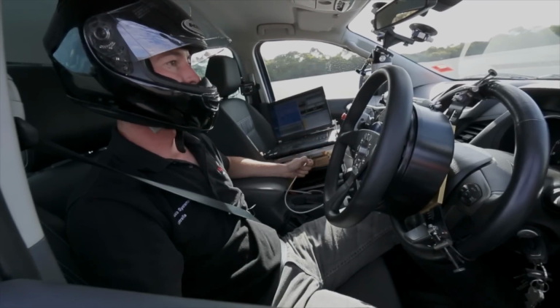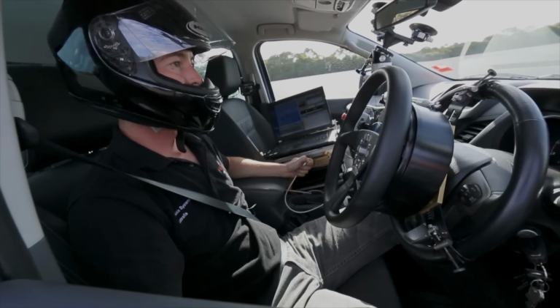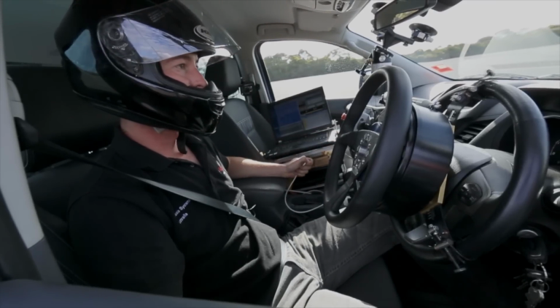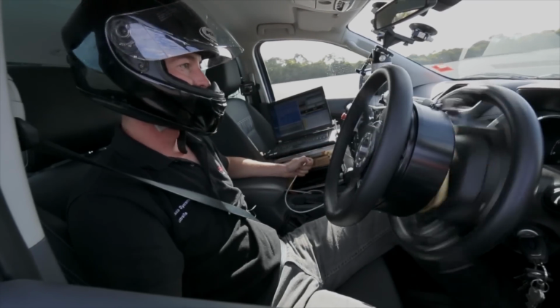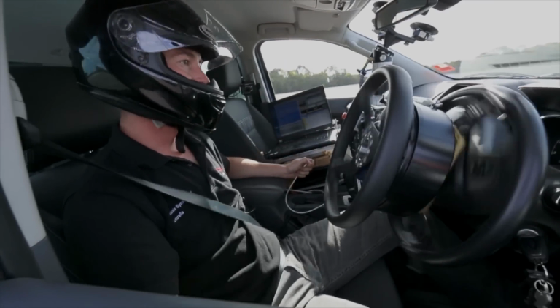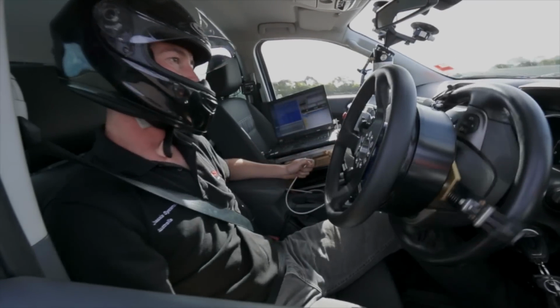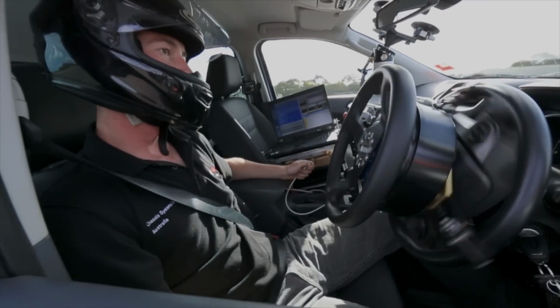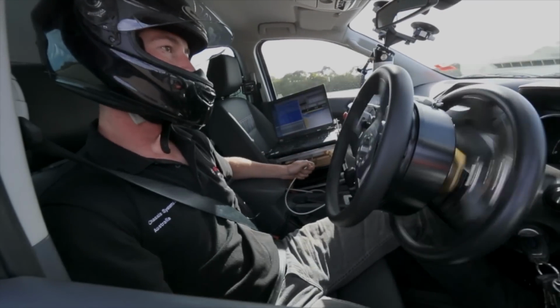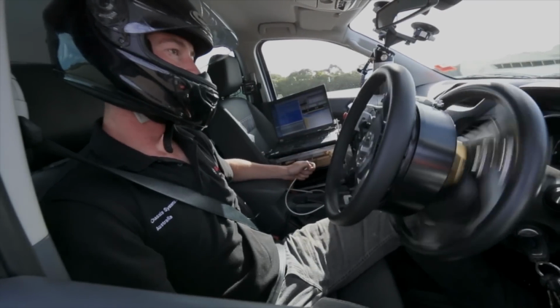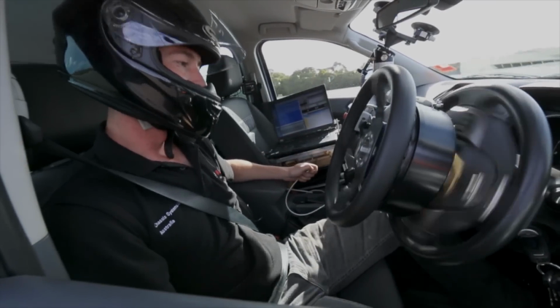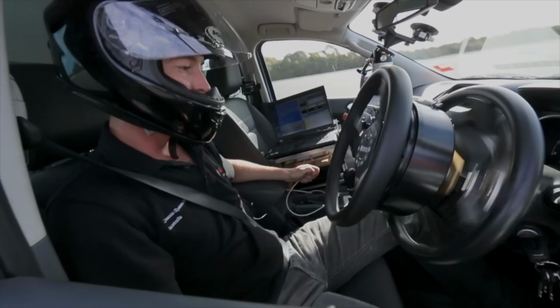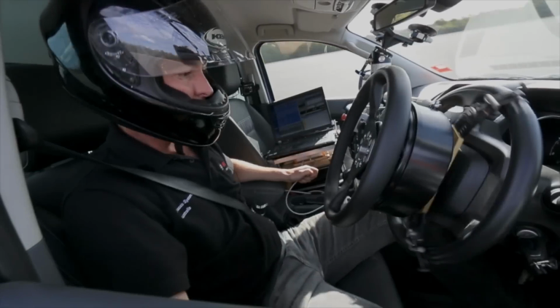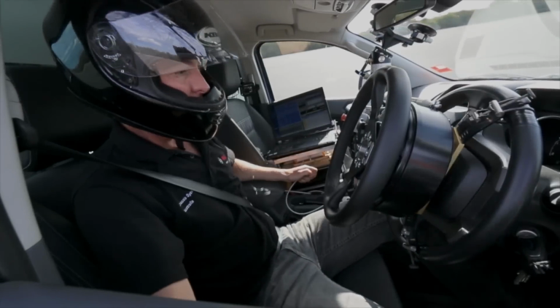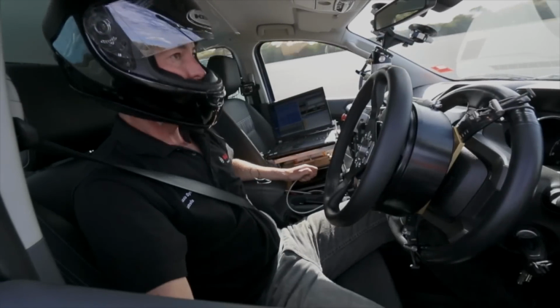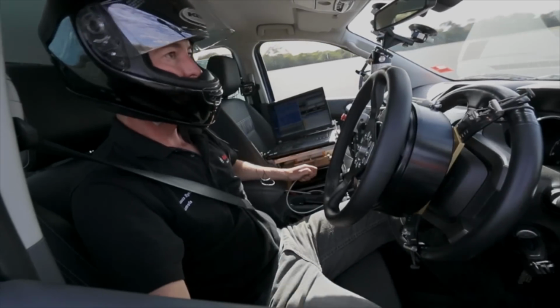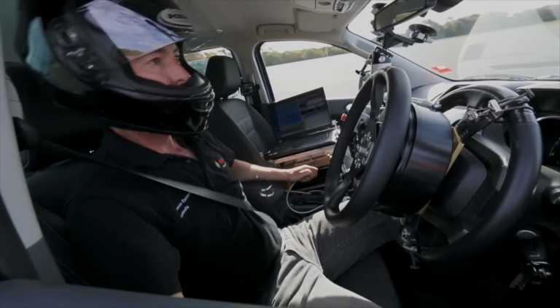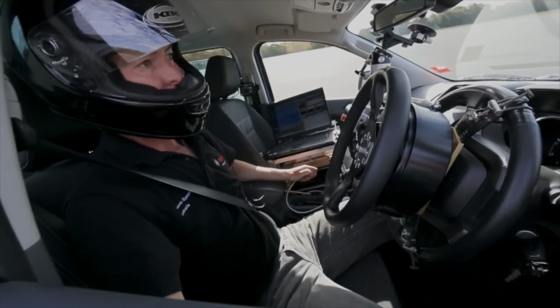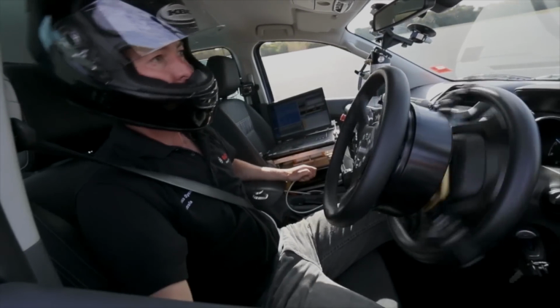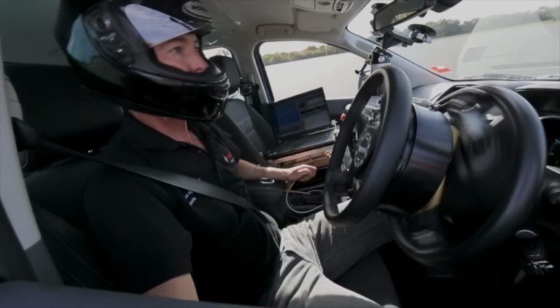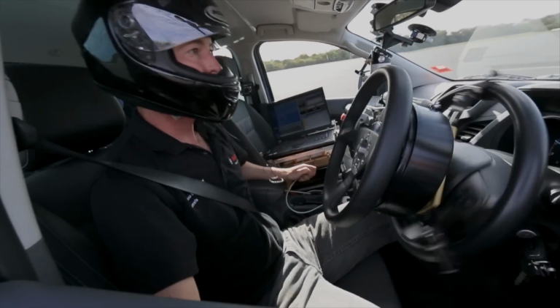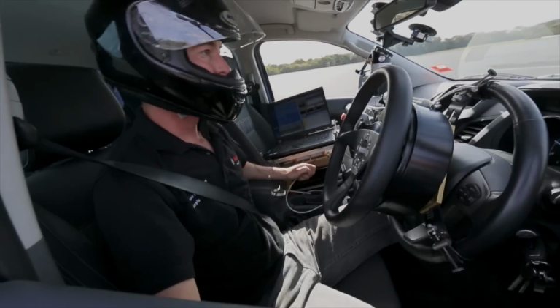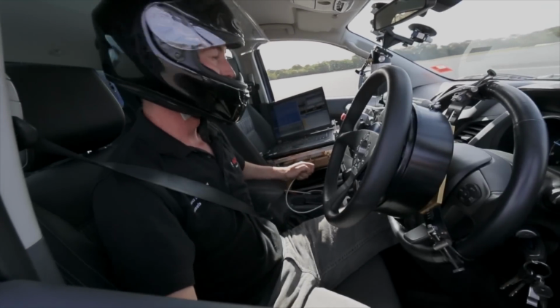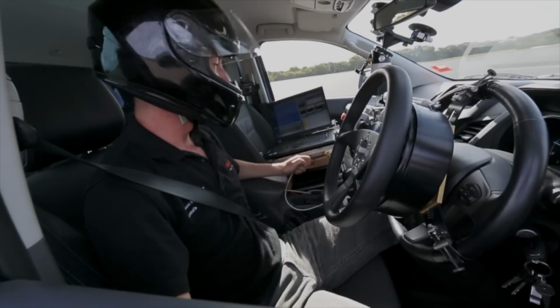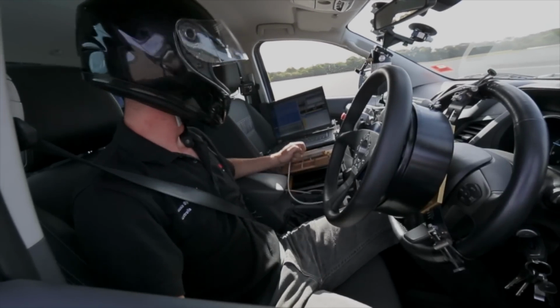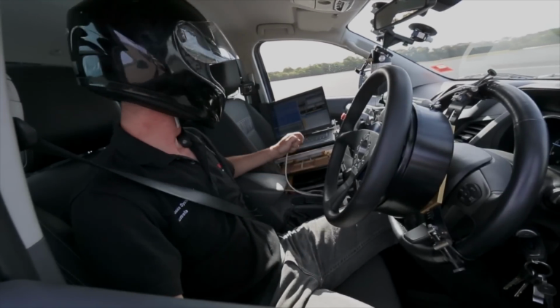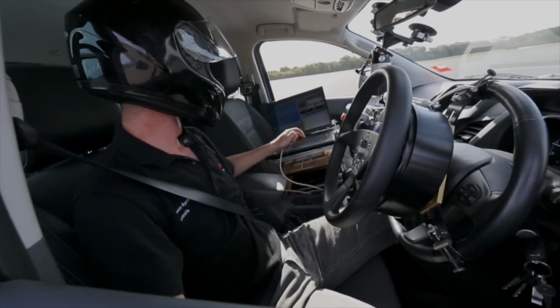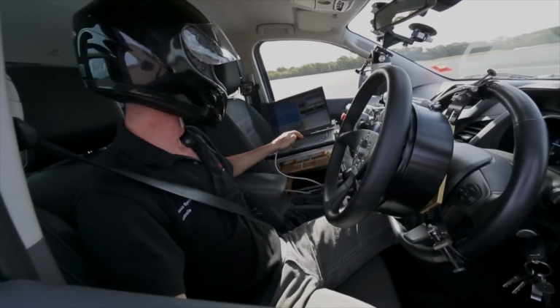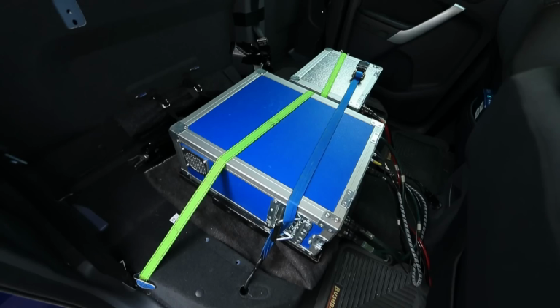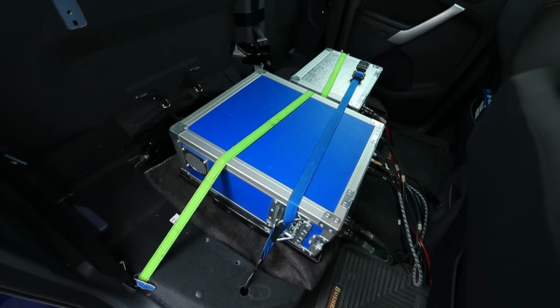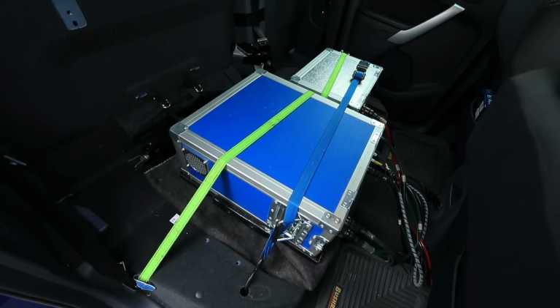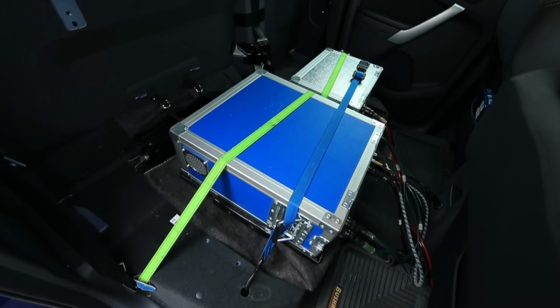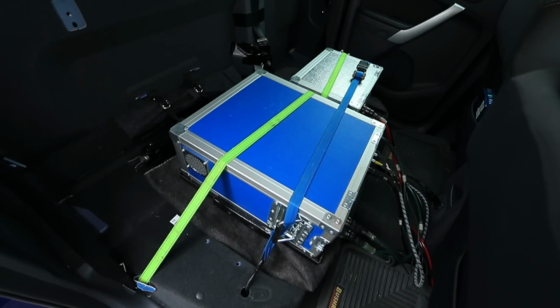We have an electric motor driving the steering wheel, so I am not in control — and there's a series of computers and batteries in the back which drives that.